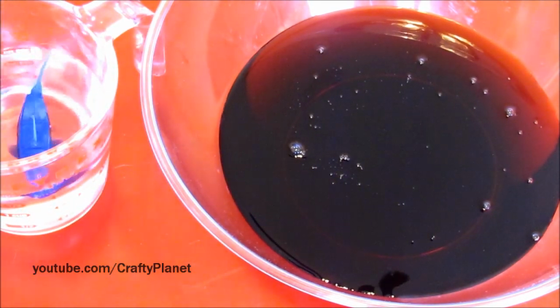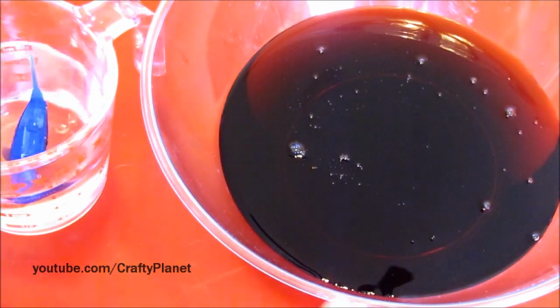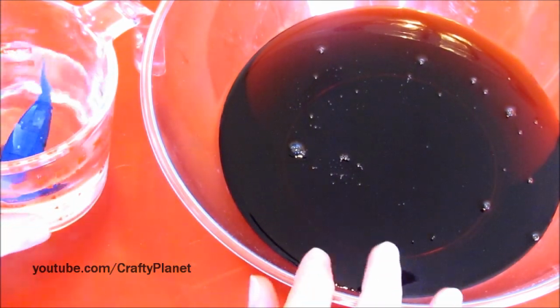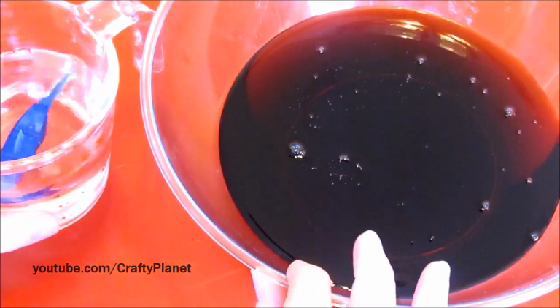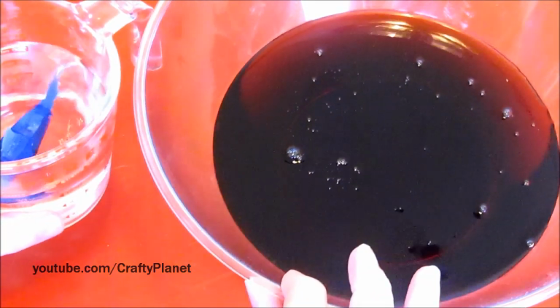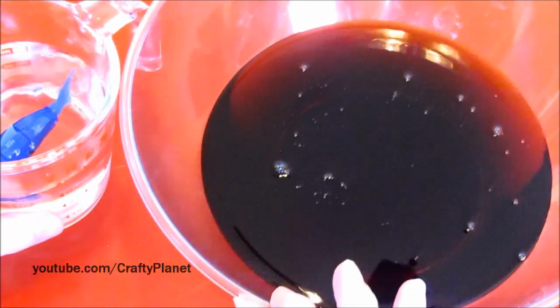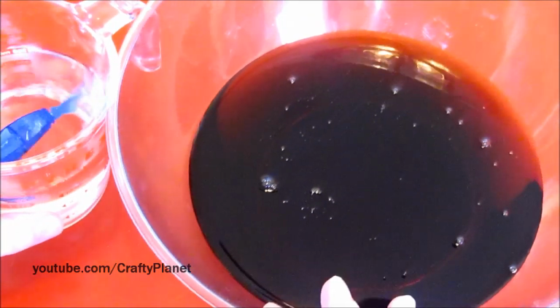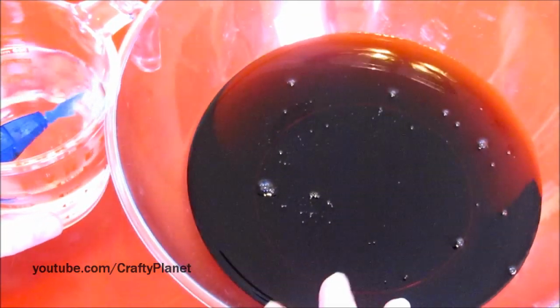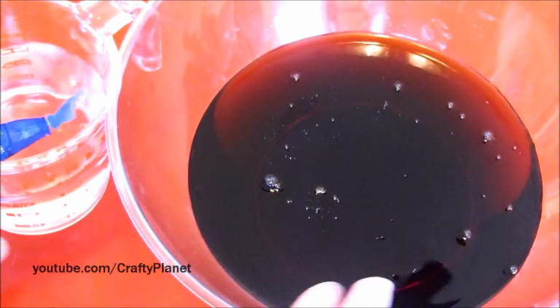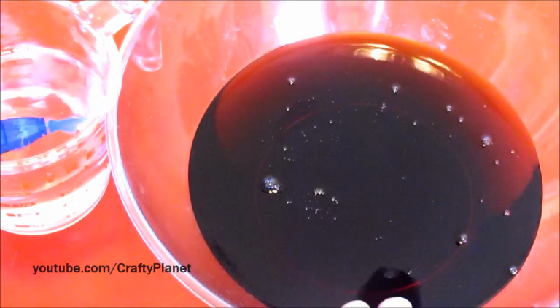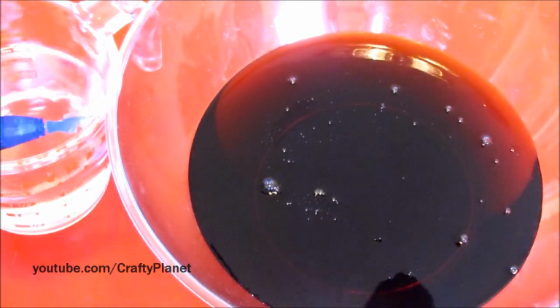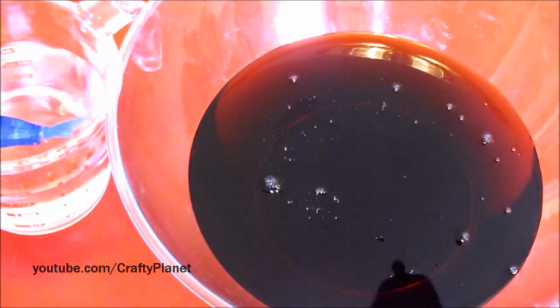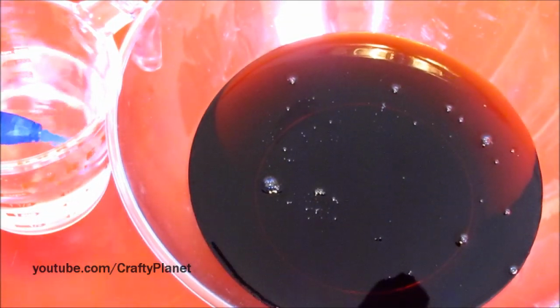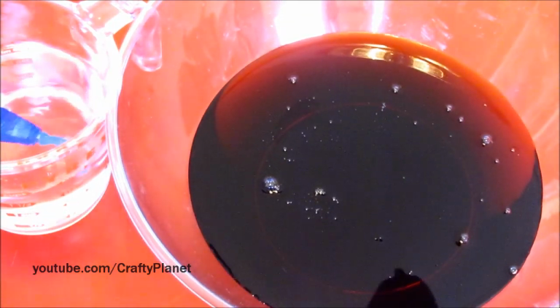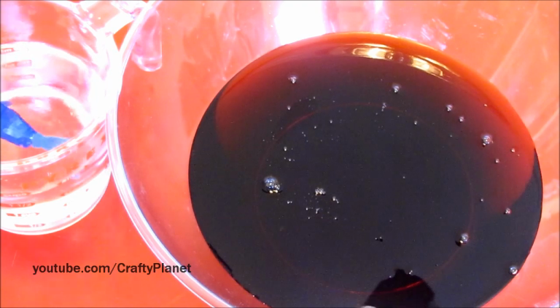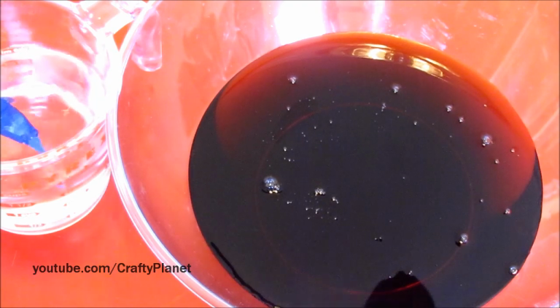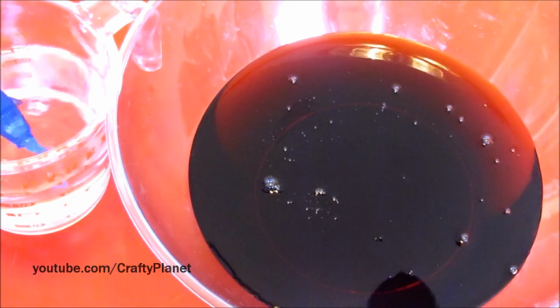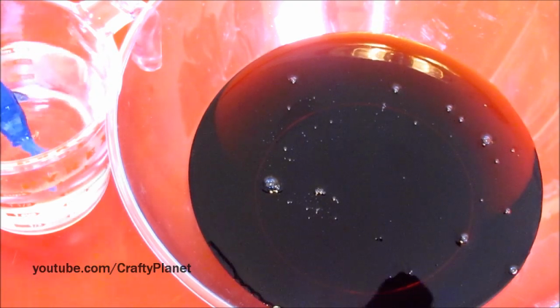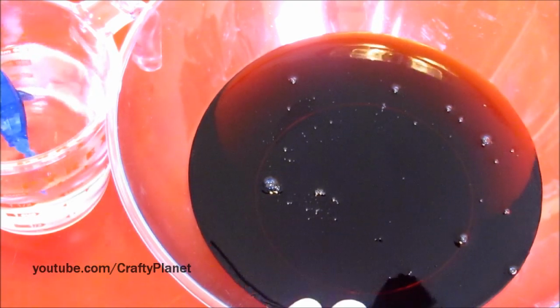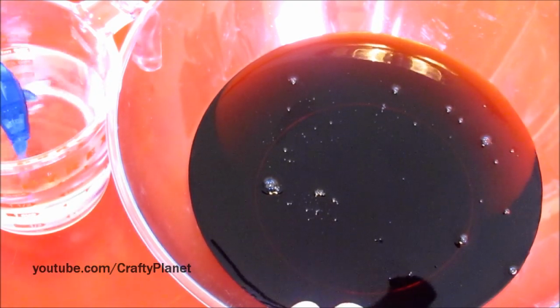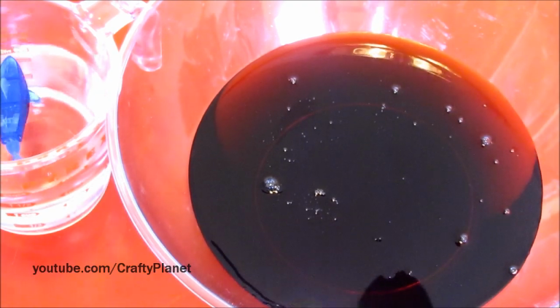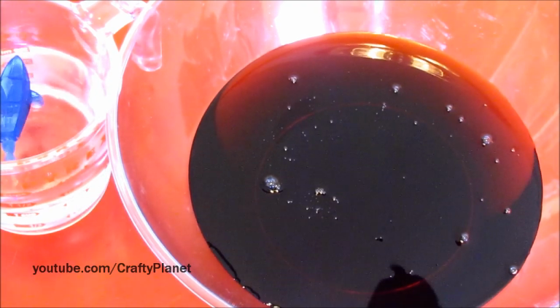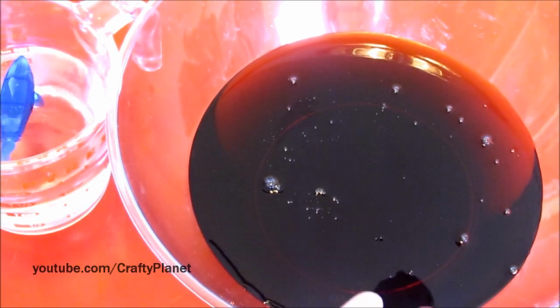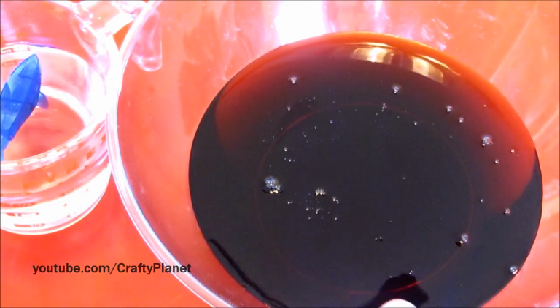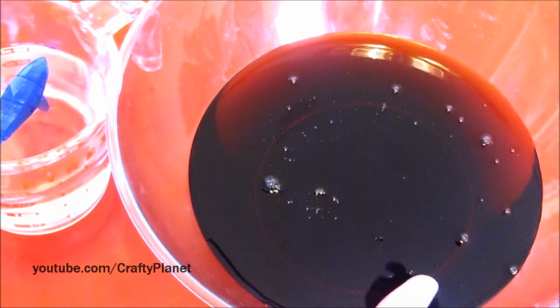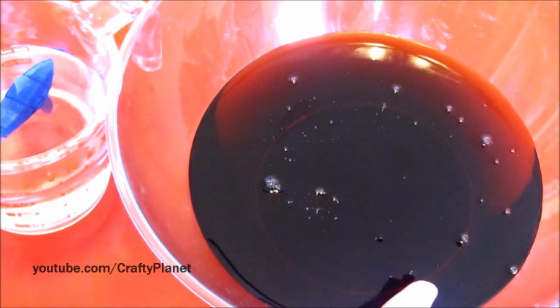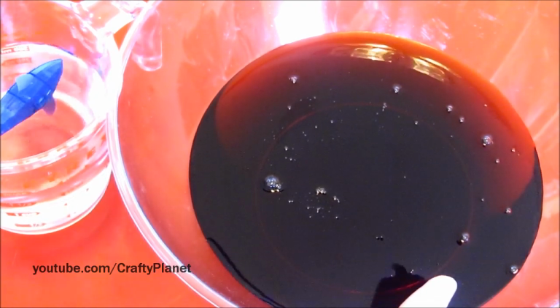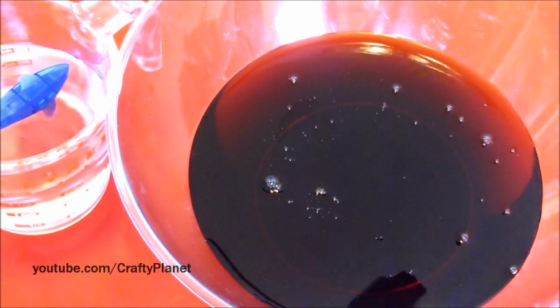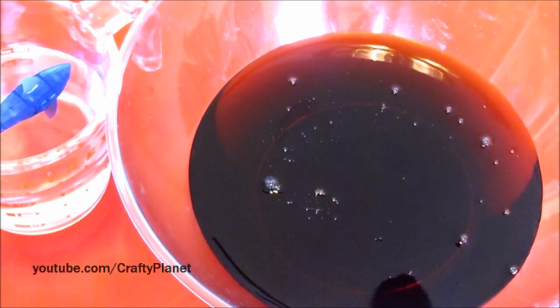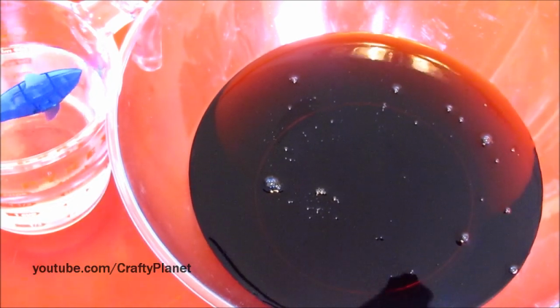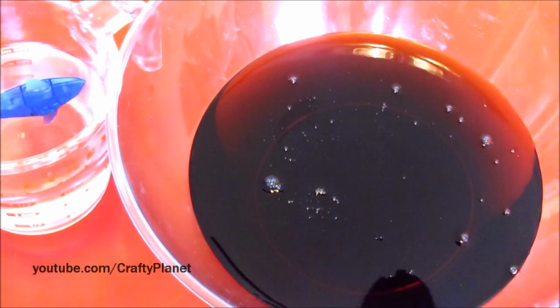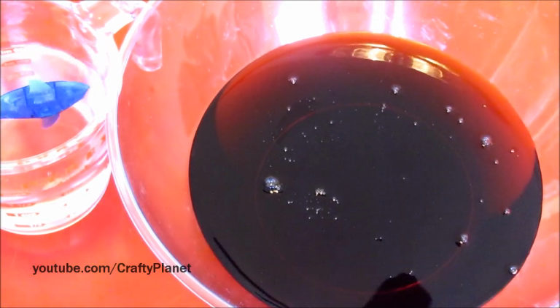Anyway, that was fun. And this cheap syrup smells terrible — it smells like plastic blueberry, fake blueberries. It's the worst stuff.